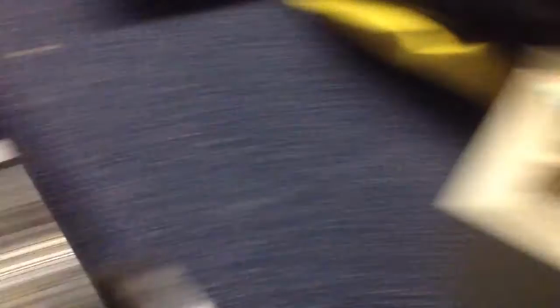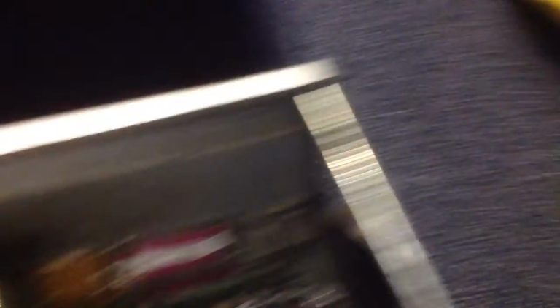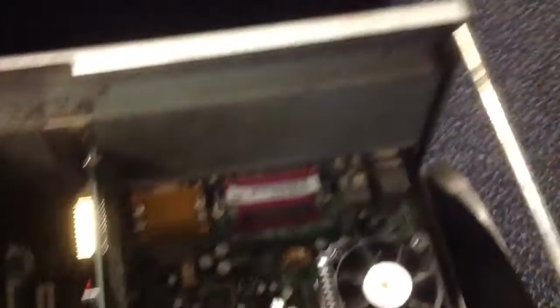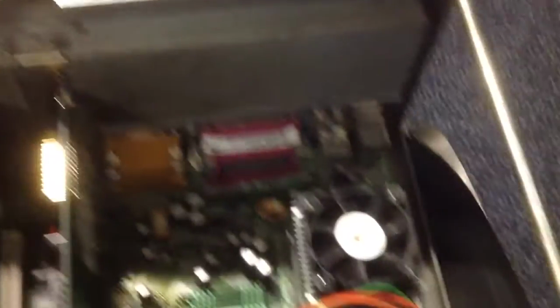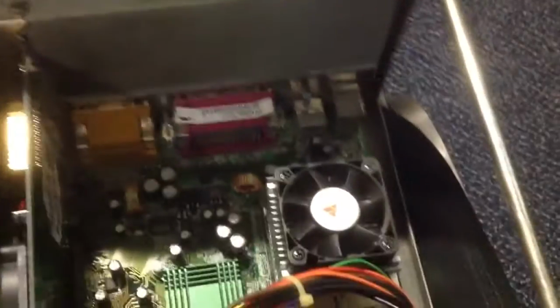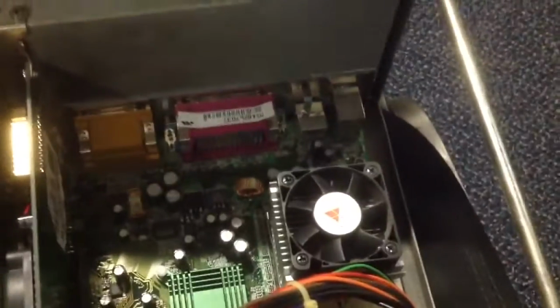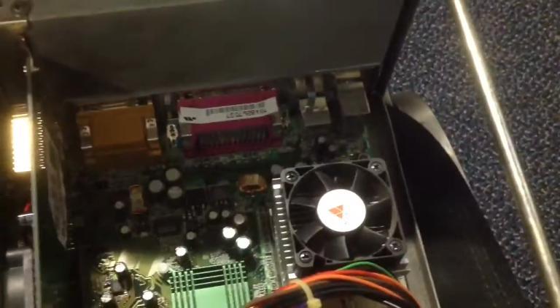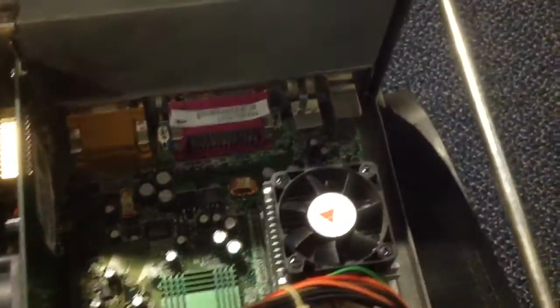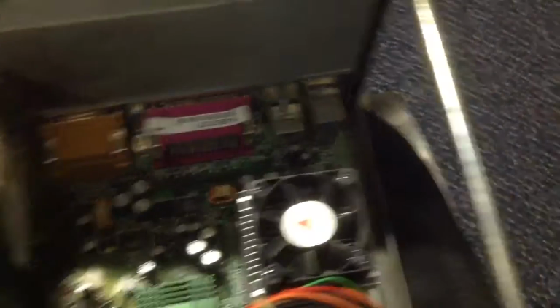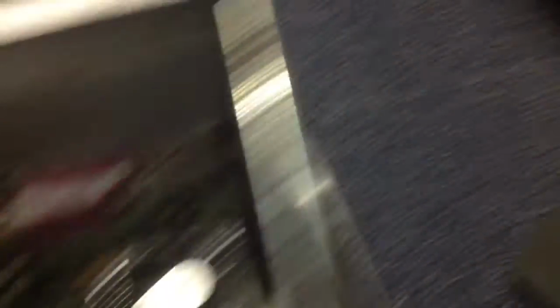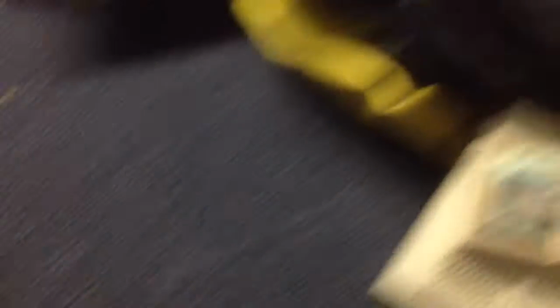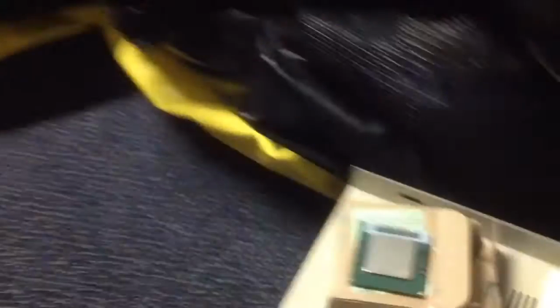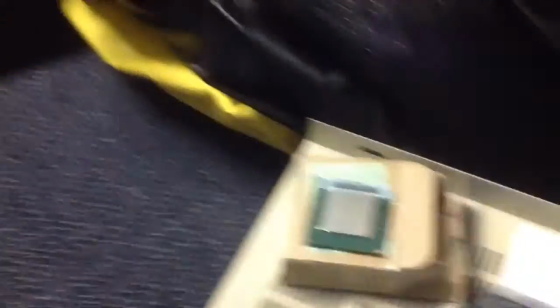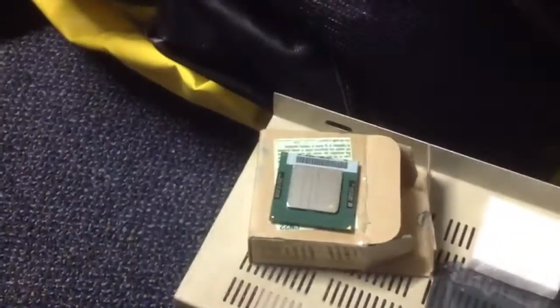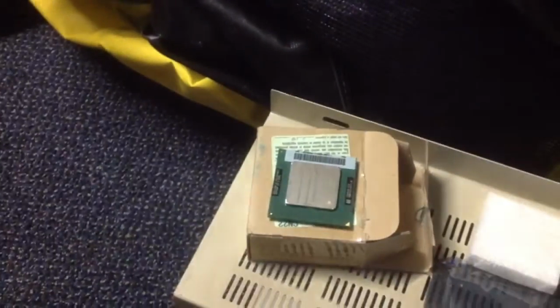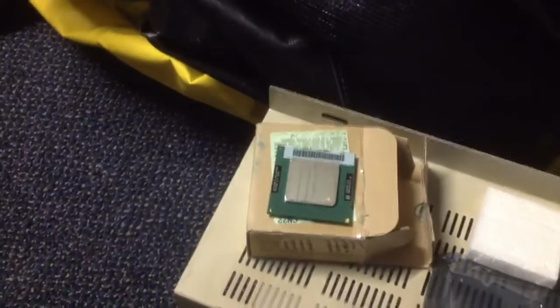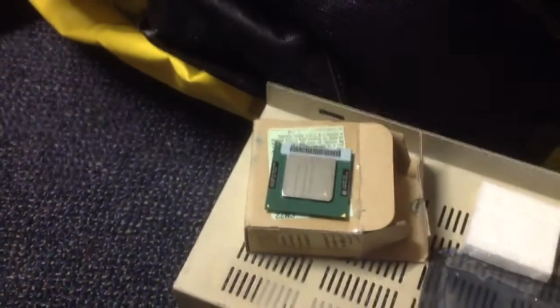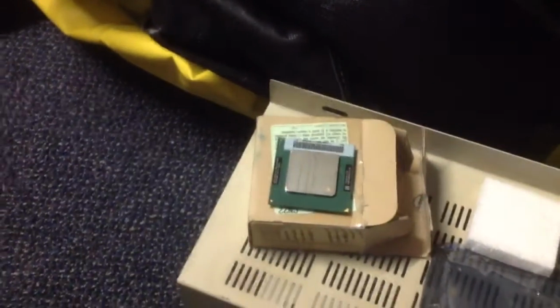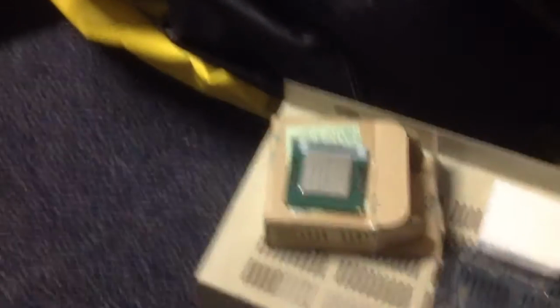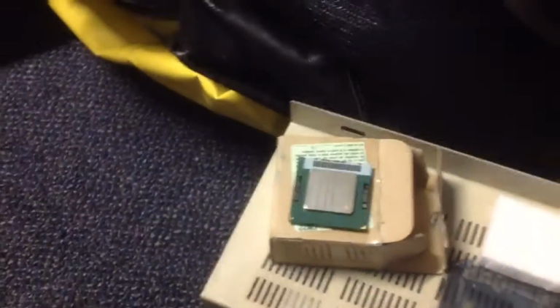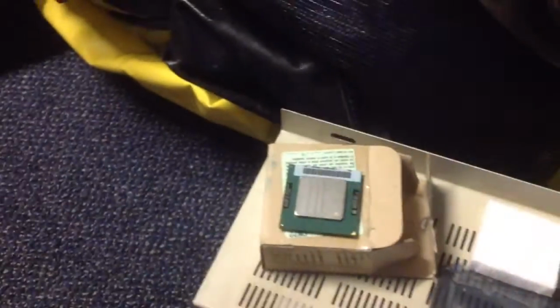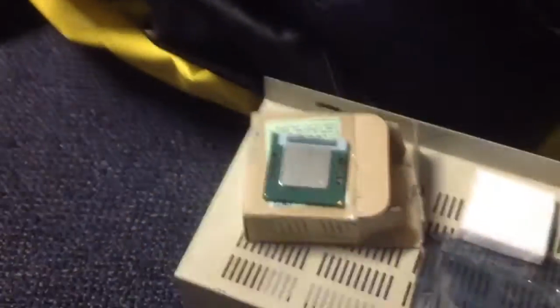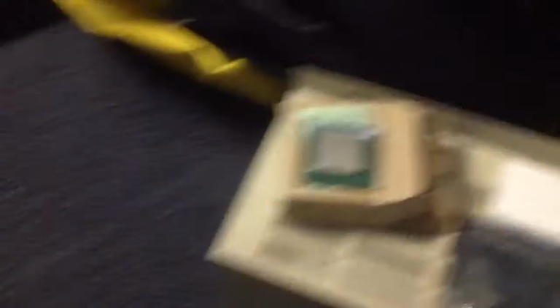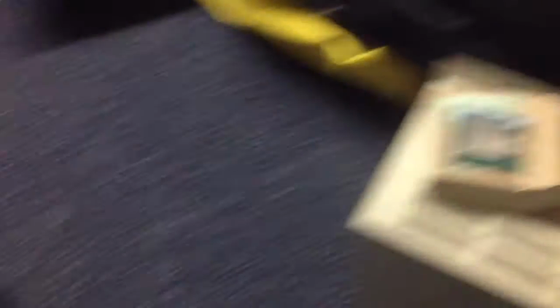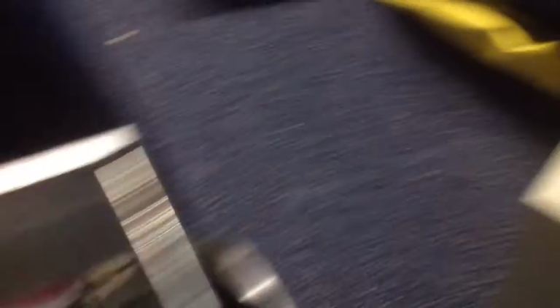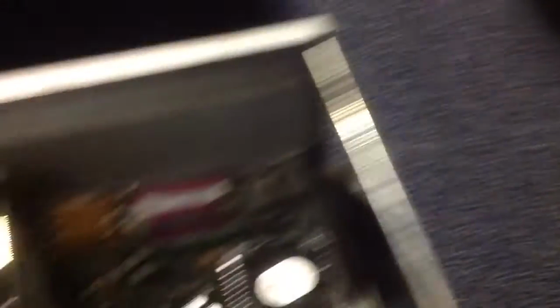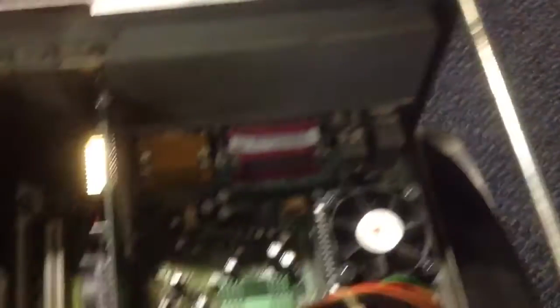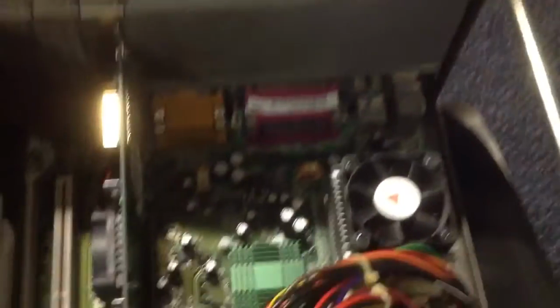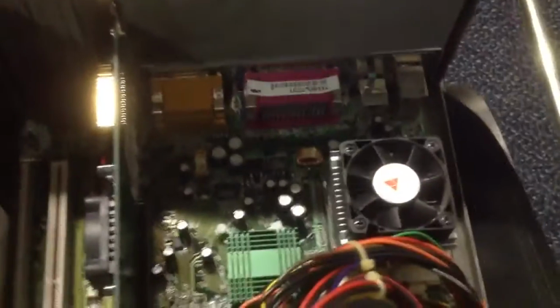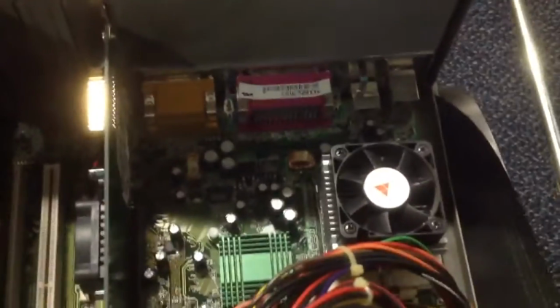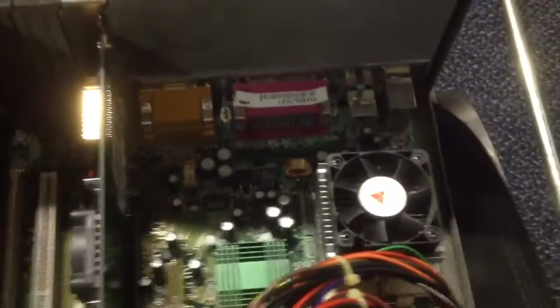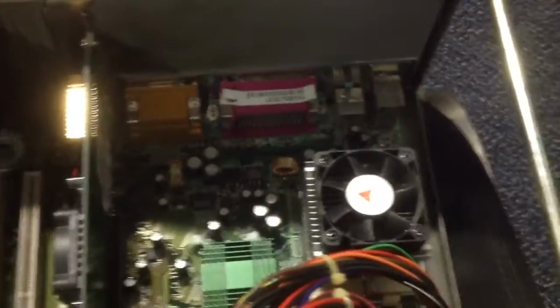So I'm going to go ahead and take out this old processor and put in the new one. I'll be right back and update you guys once I get everything in.